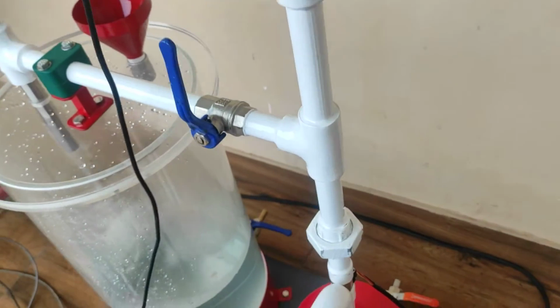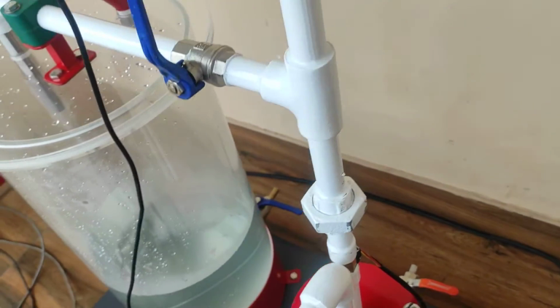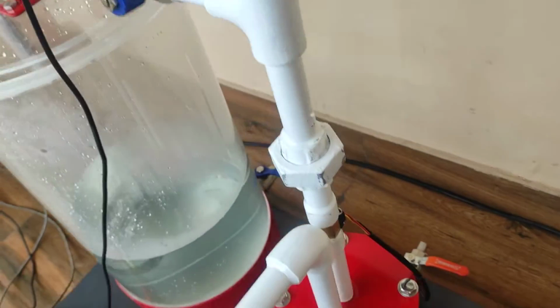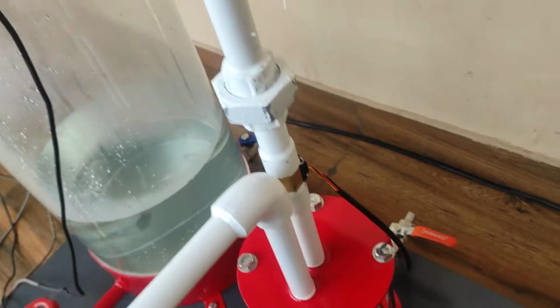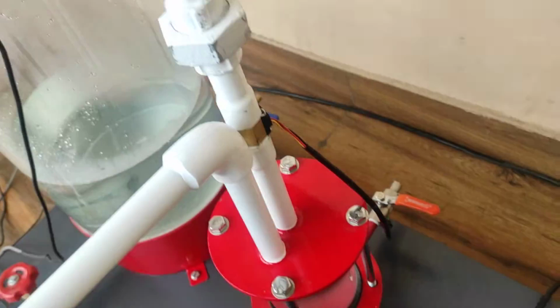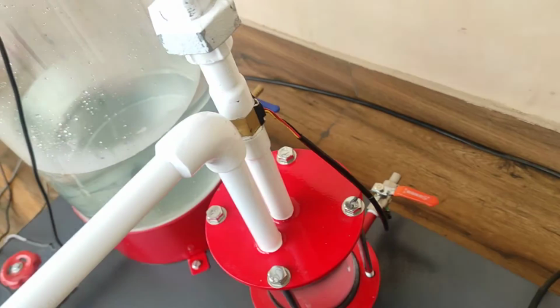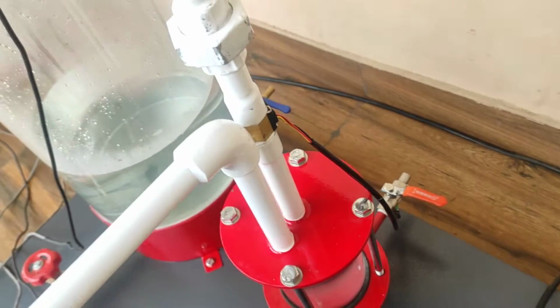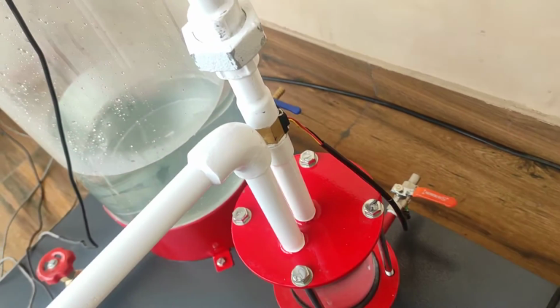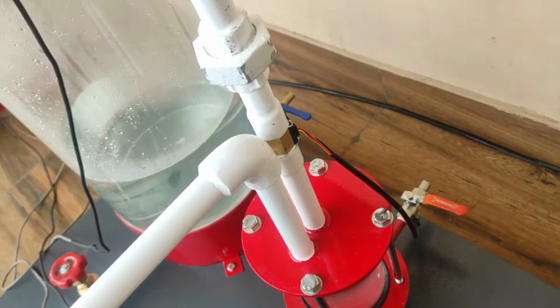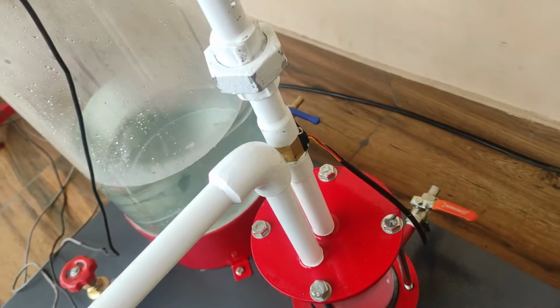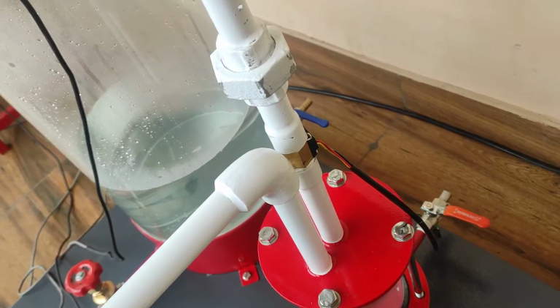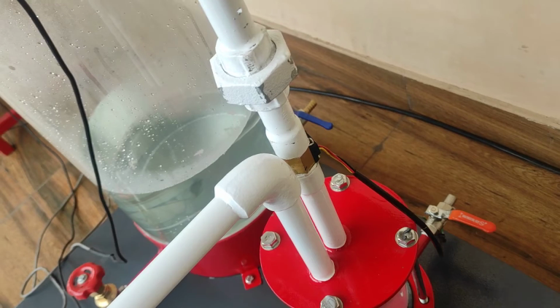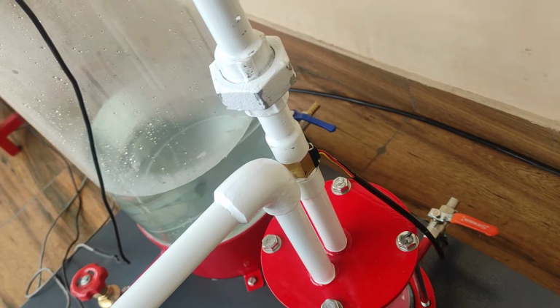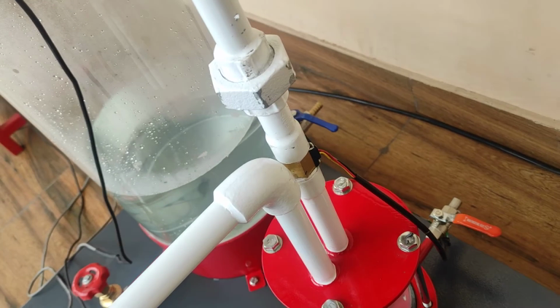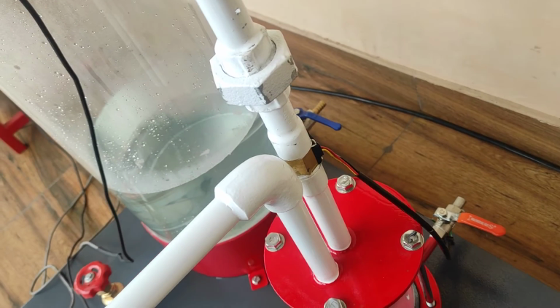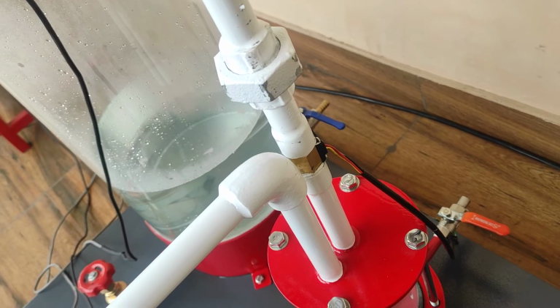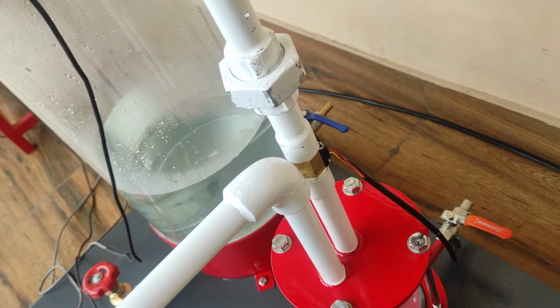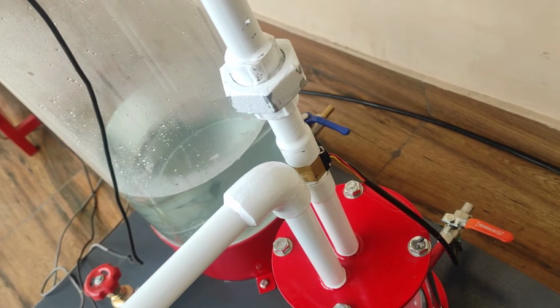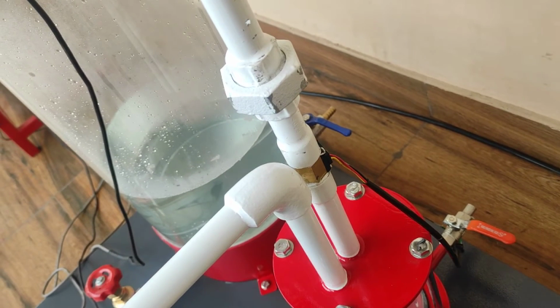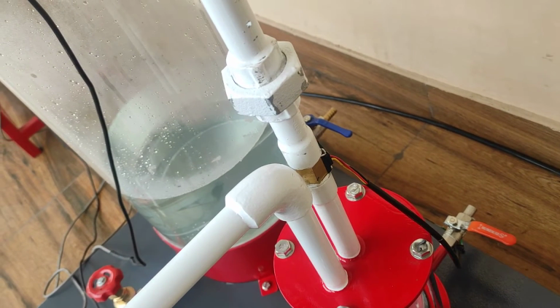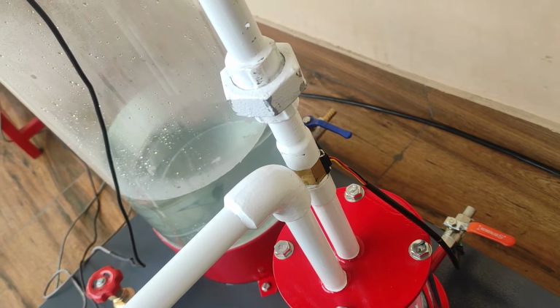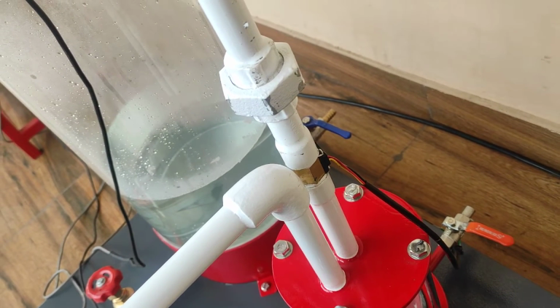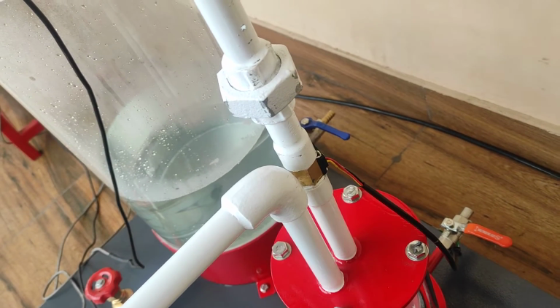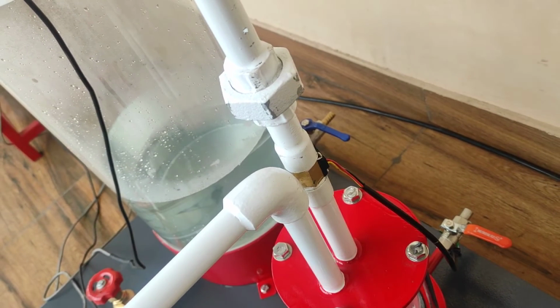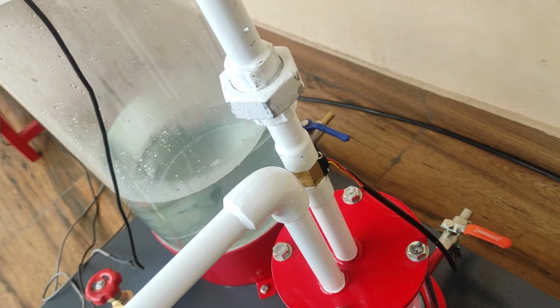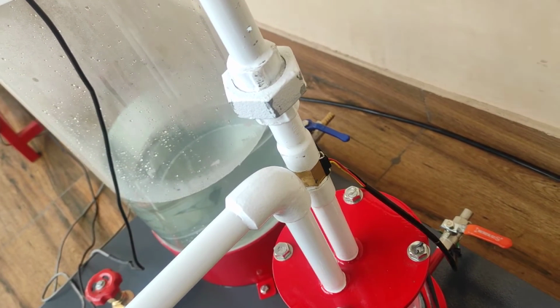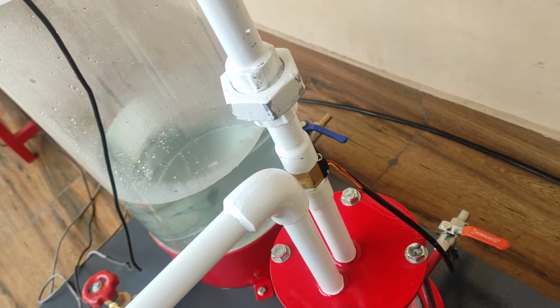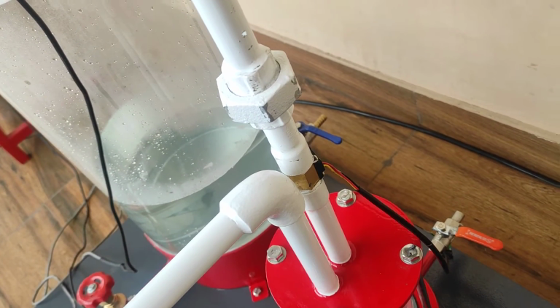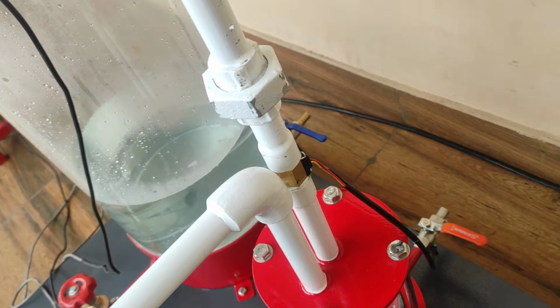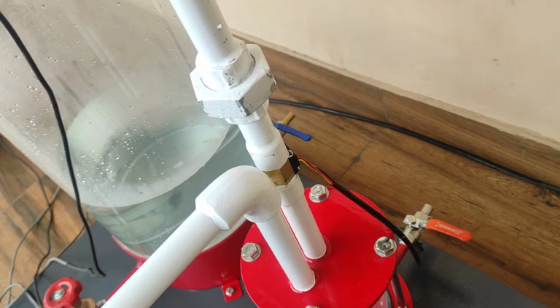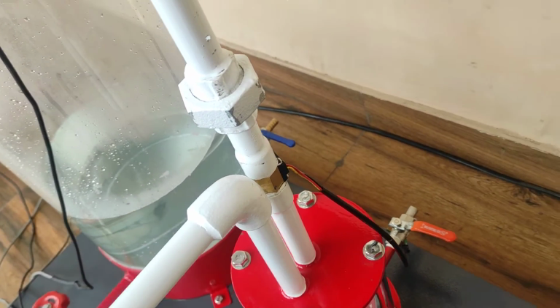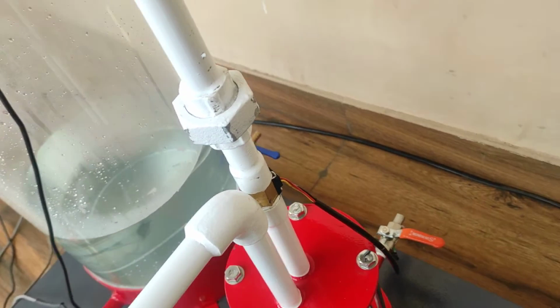Here in the delivery line we have a flow sensor. This reads the flow rate of water in liters per hour.